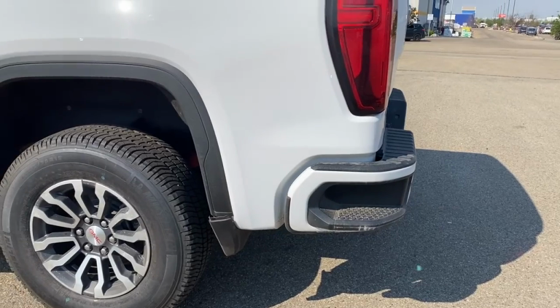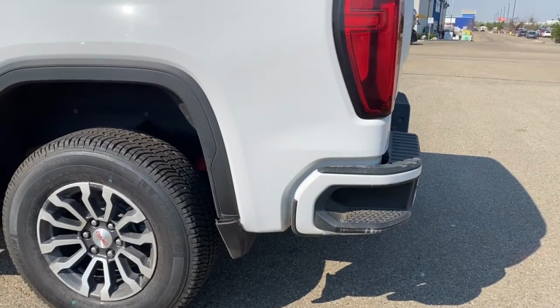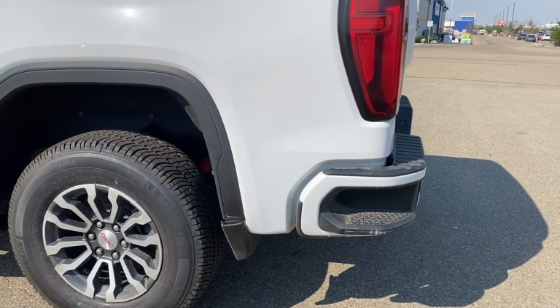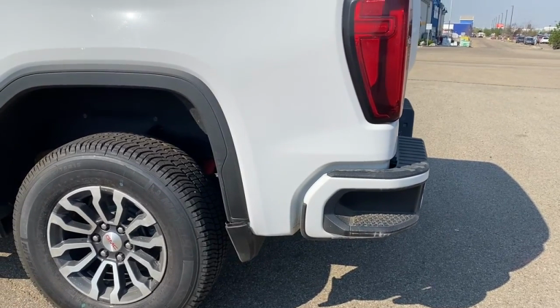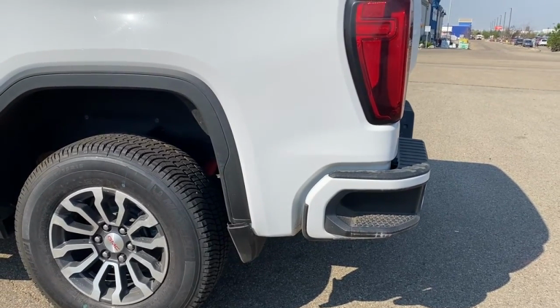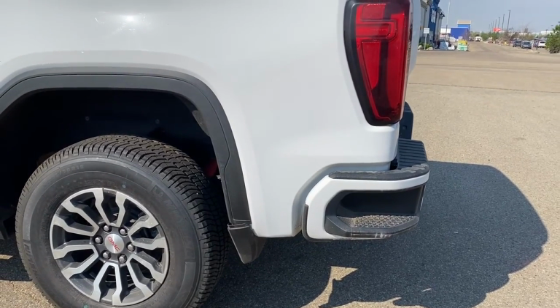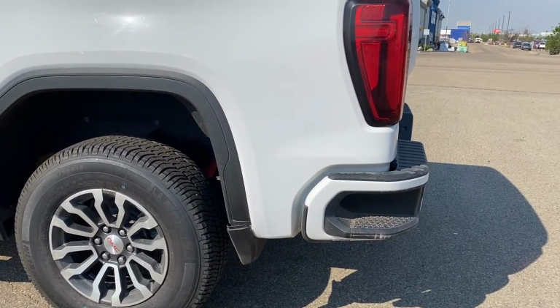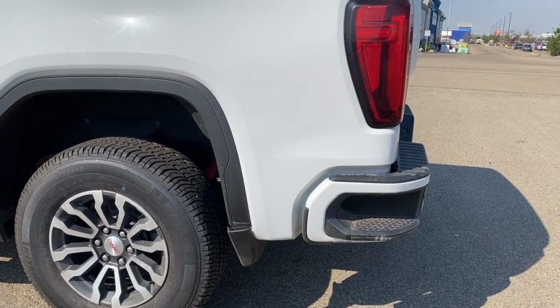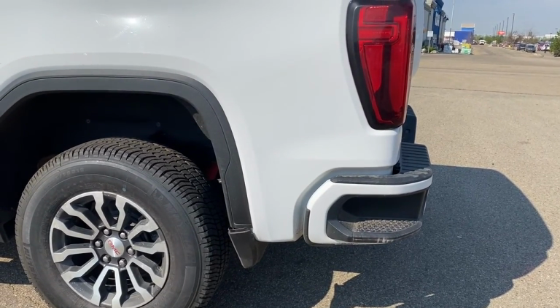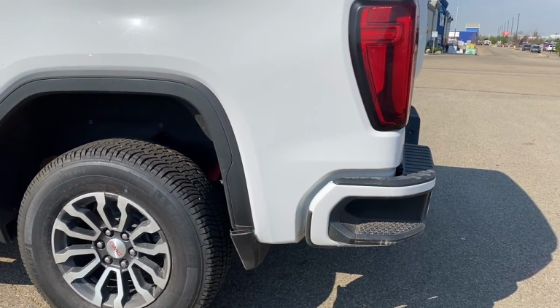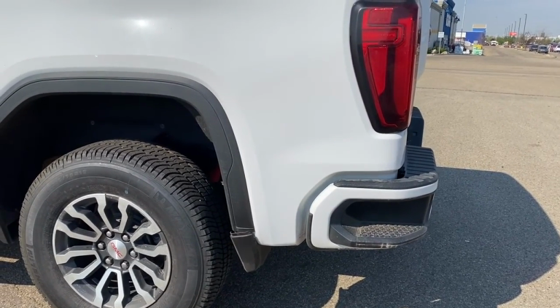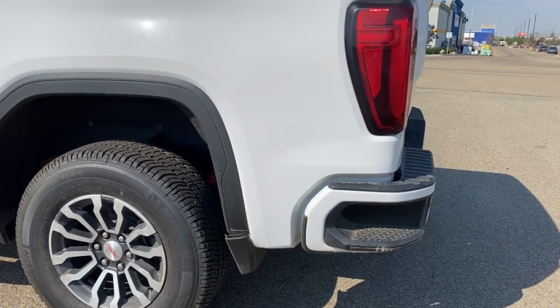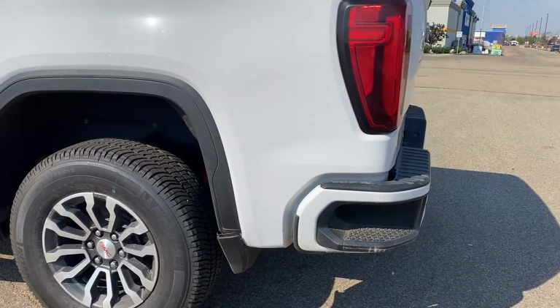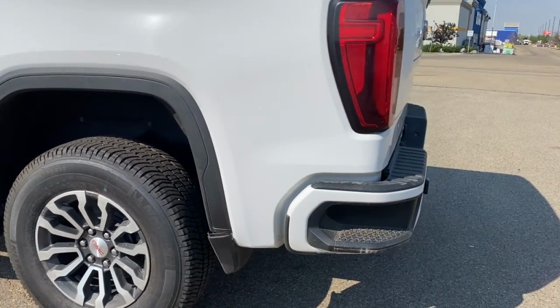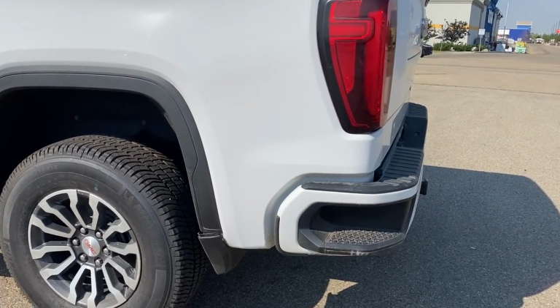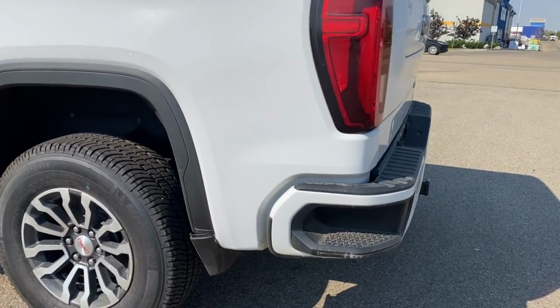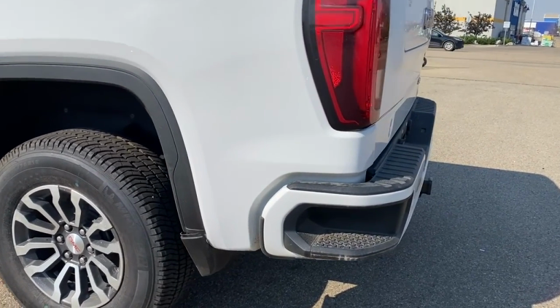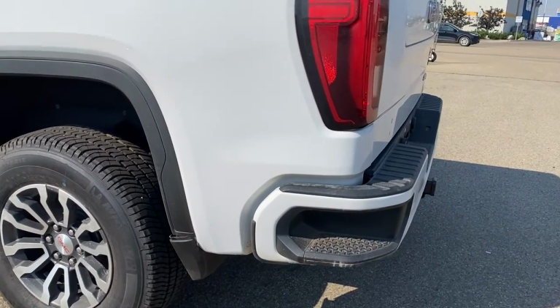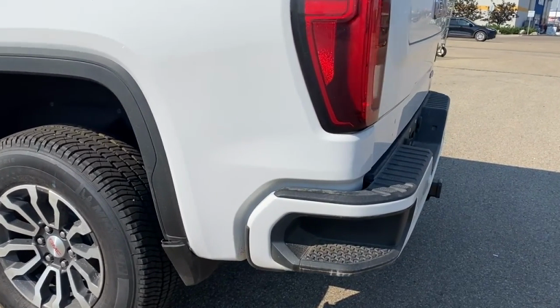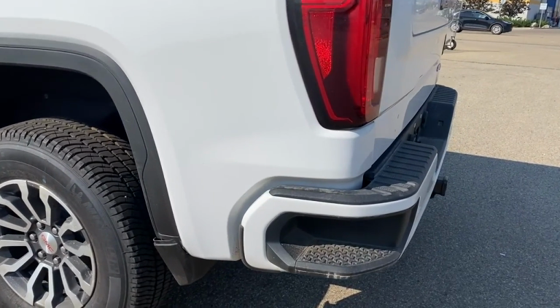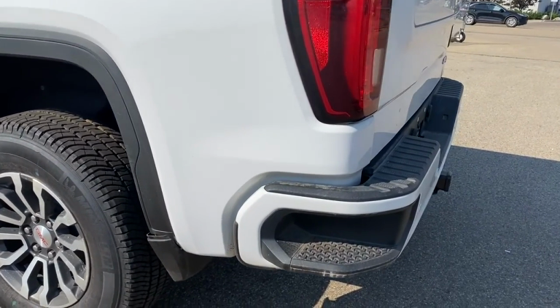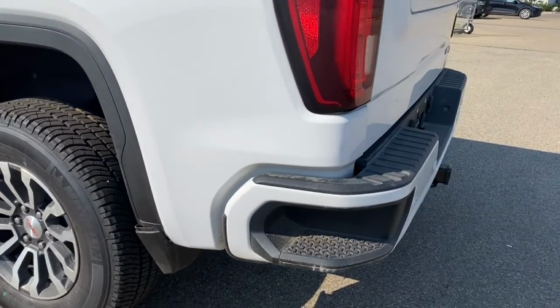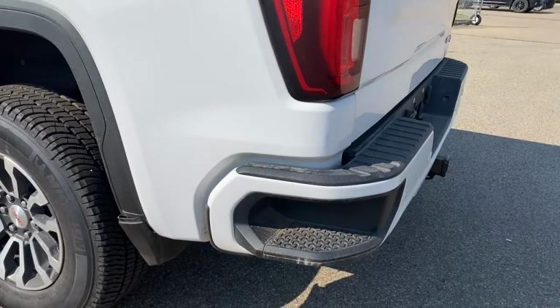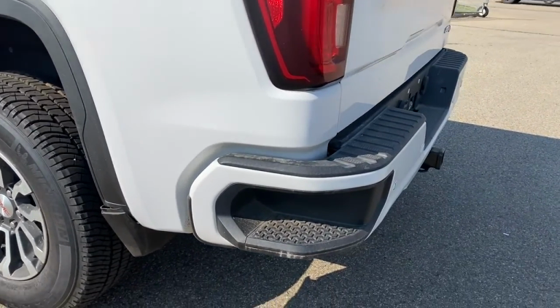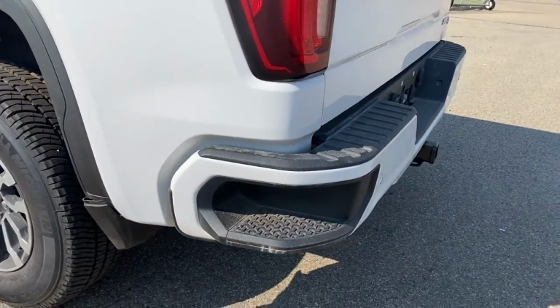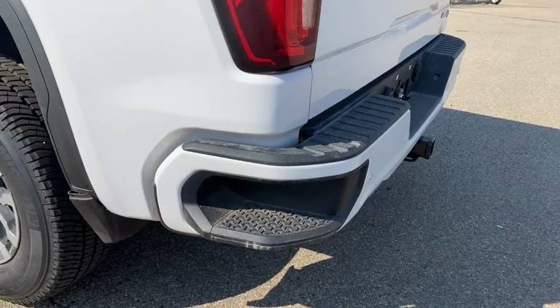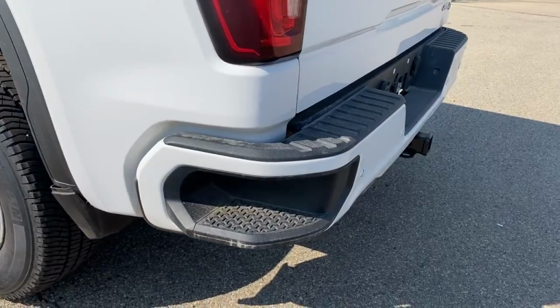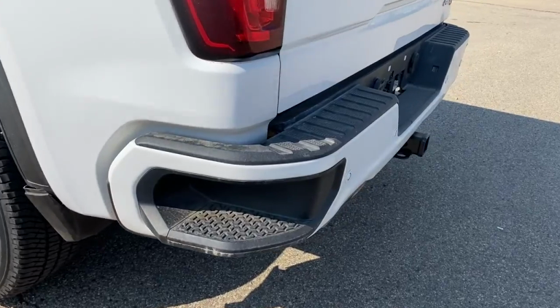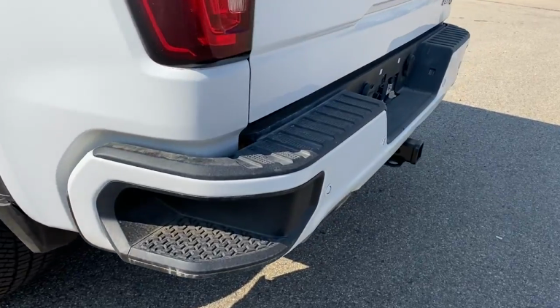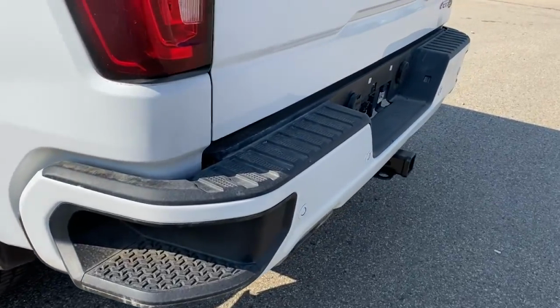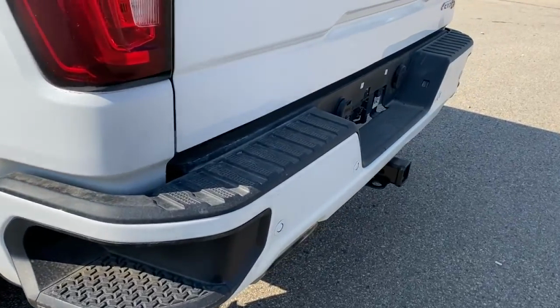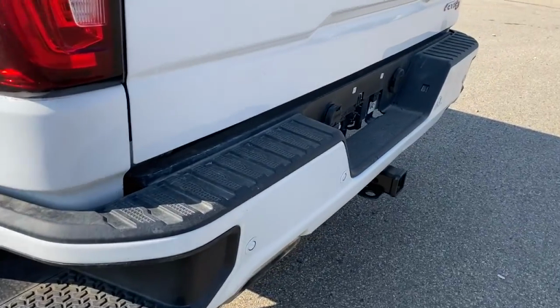Those corner steps can be found on either side of the bumper for quick and easy access to the box of the truck.